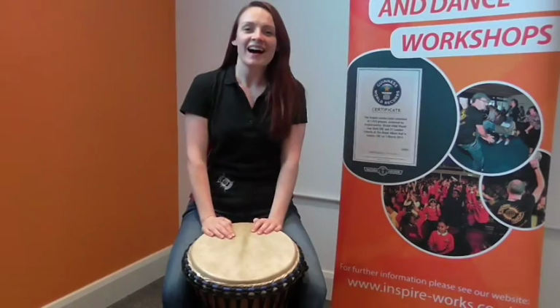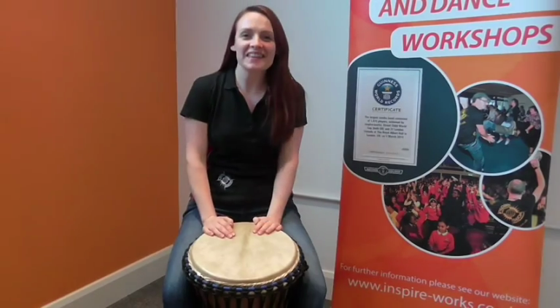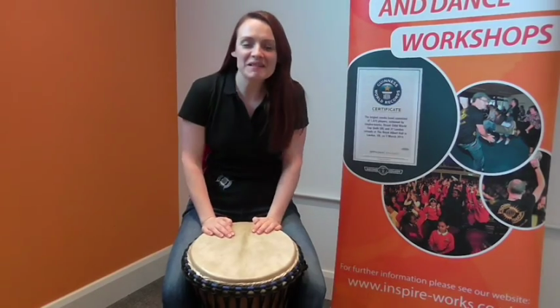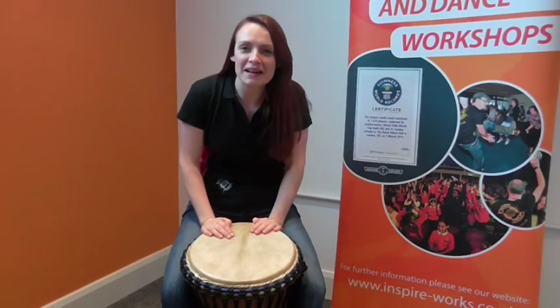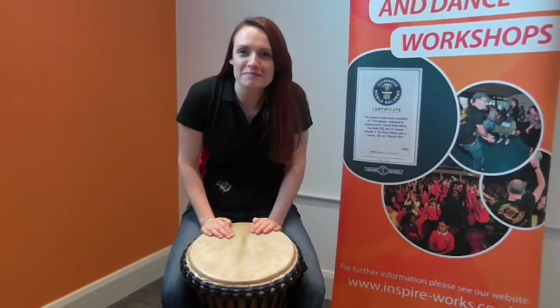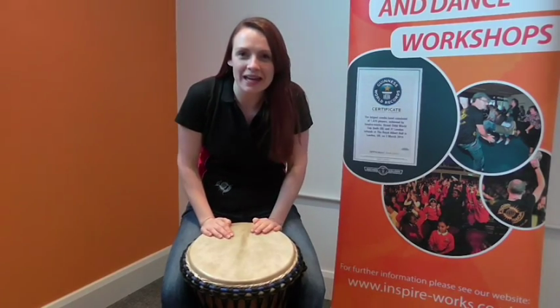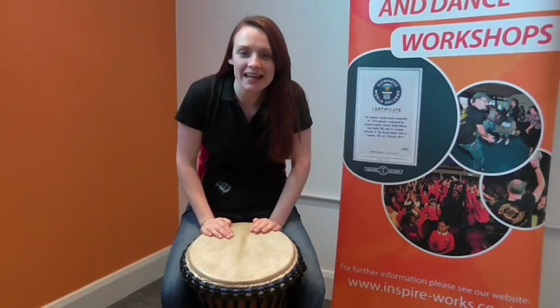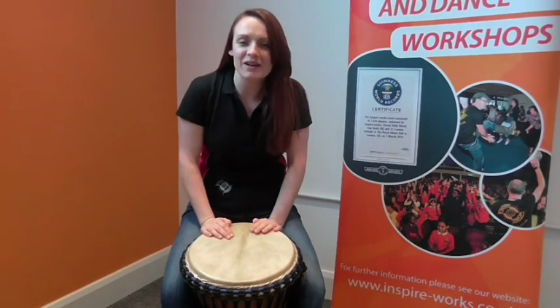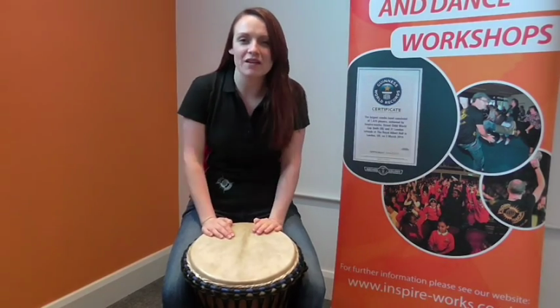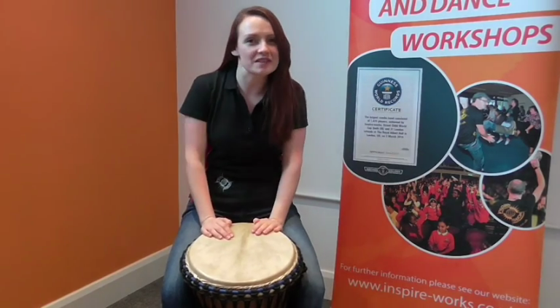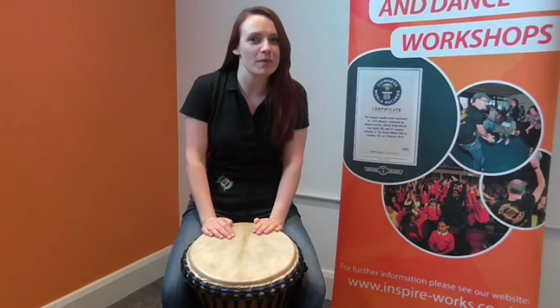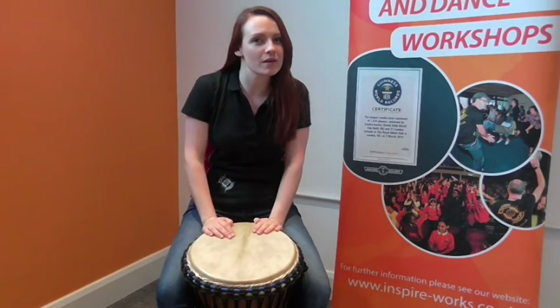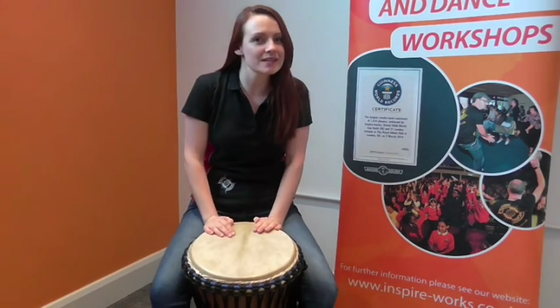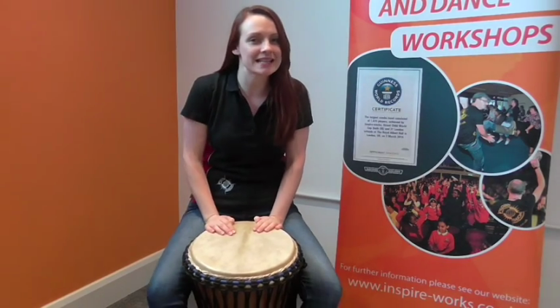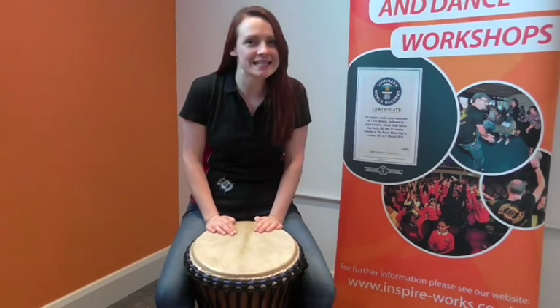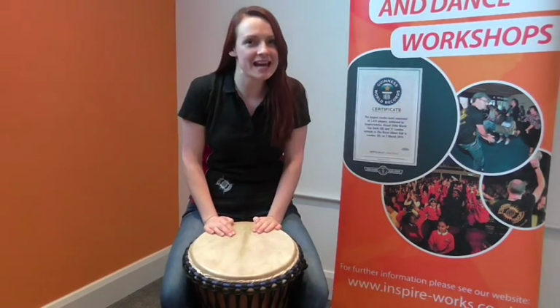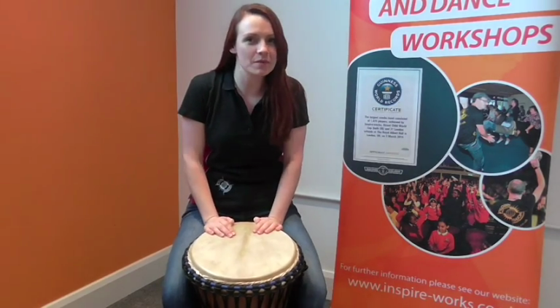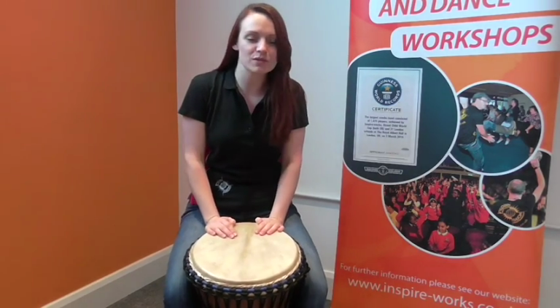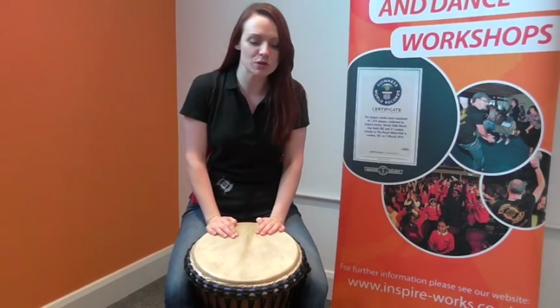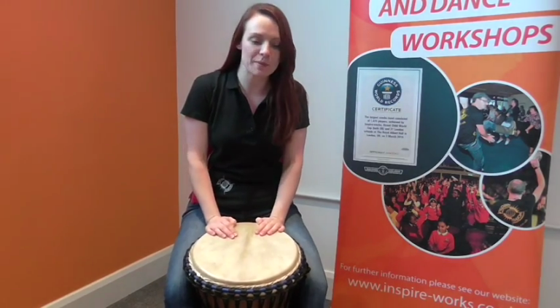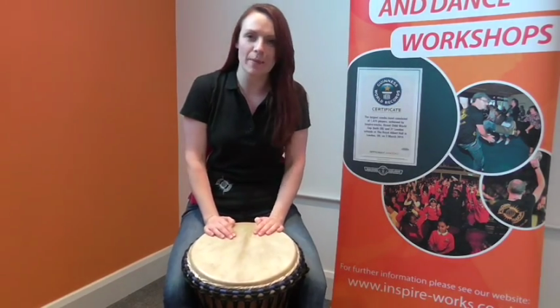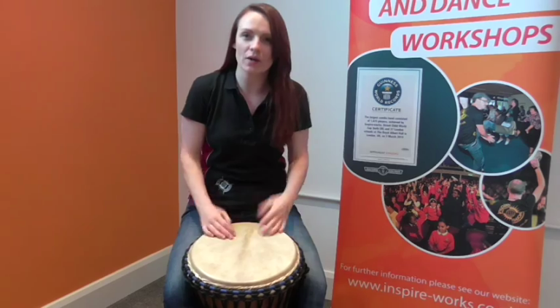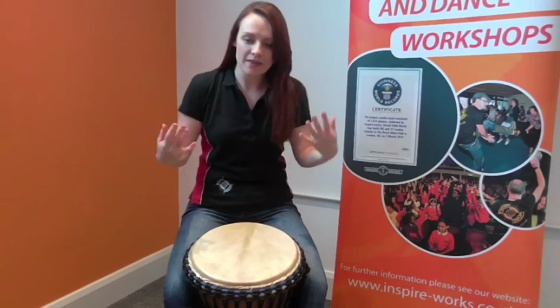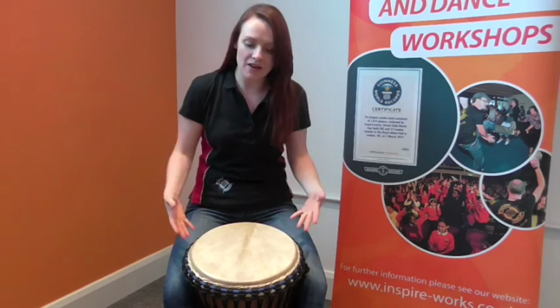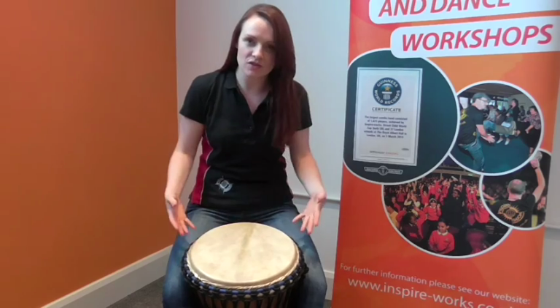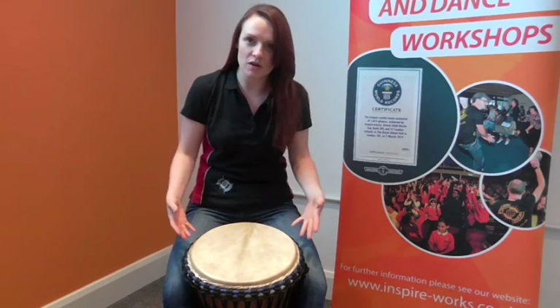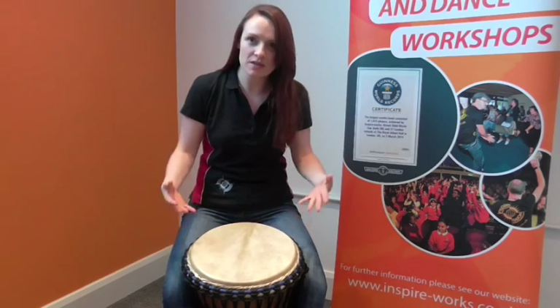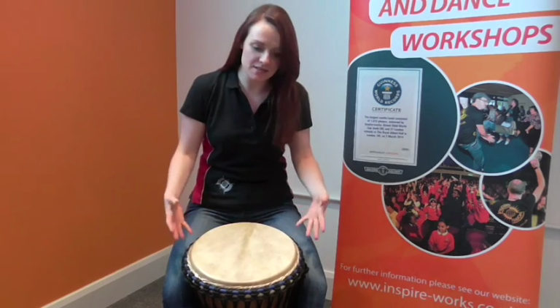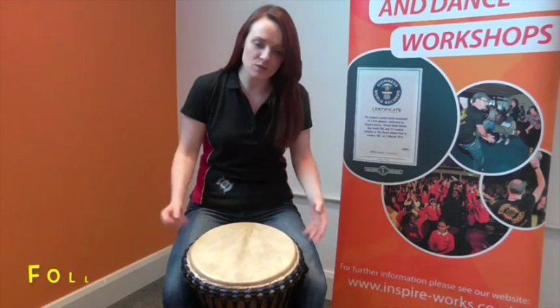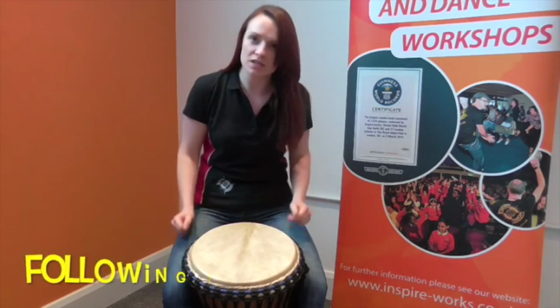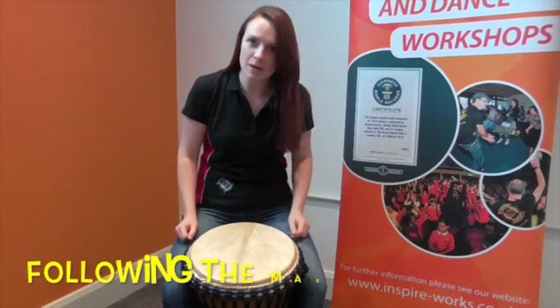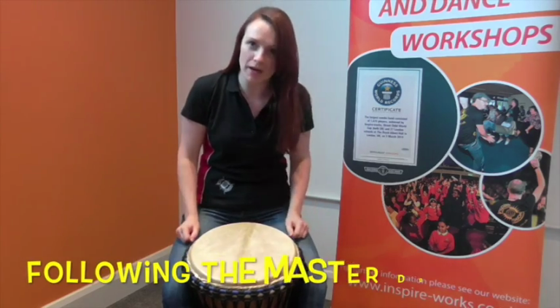Hi there, my name is Becky and I work for InspireWorks. Today I'm going to talk to you a bit about the African drum. This is called the djembe.